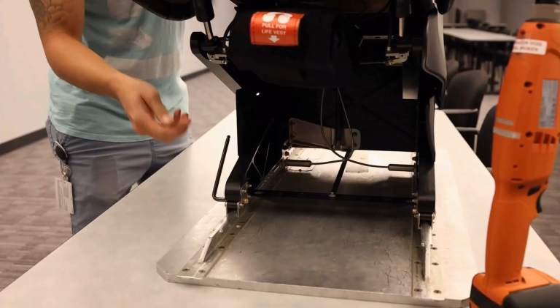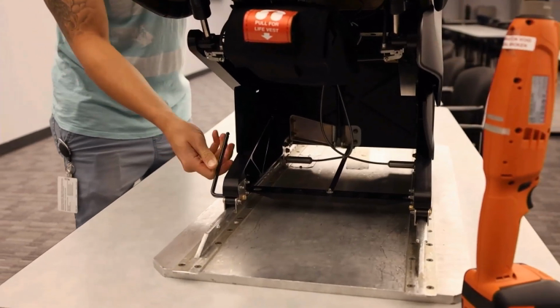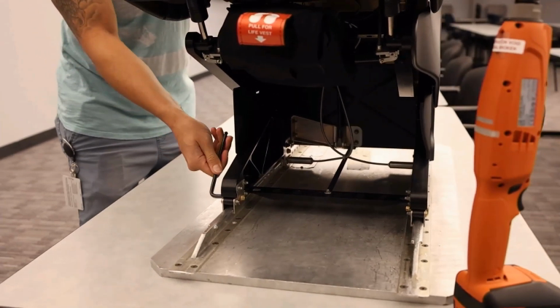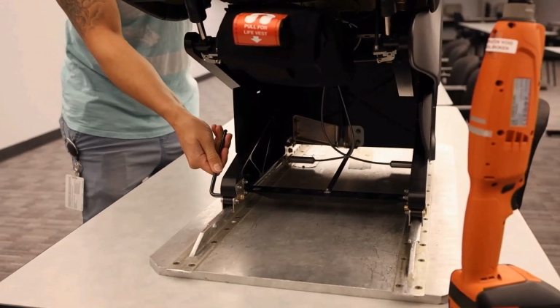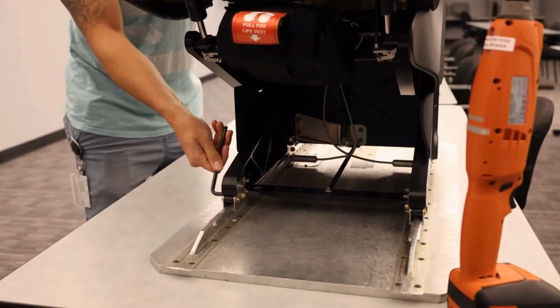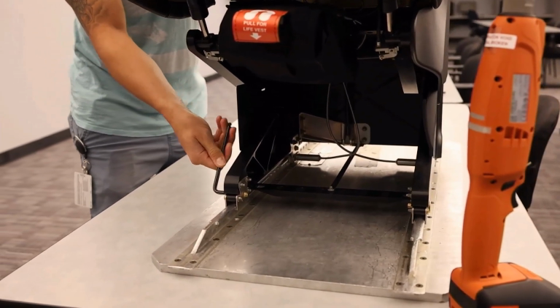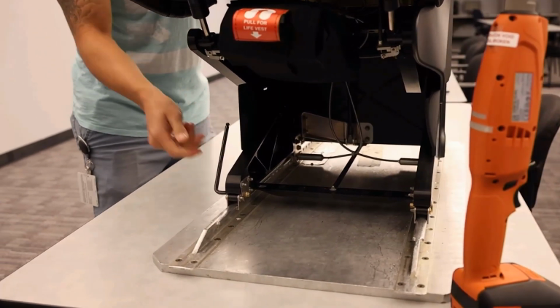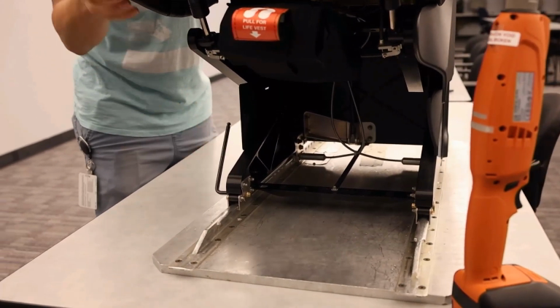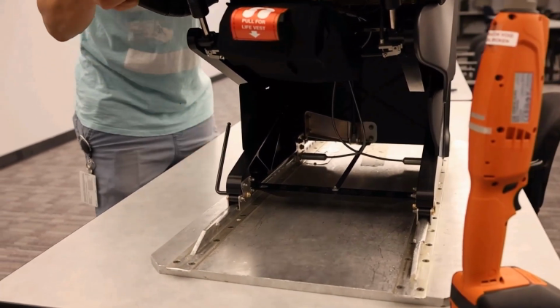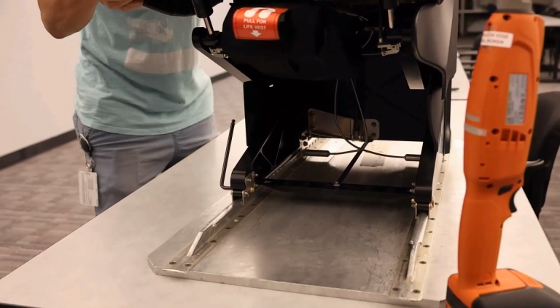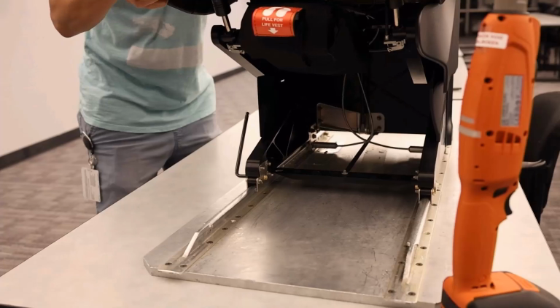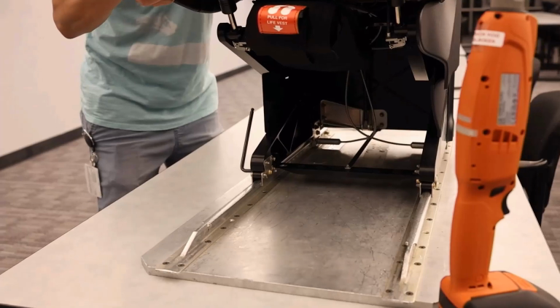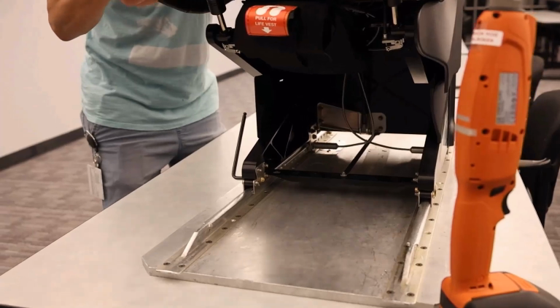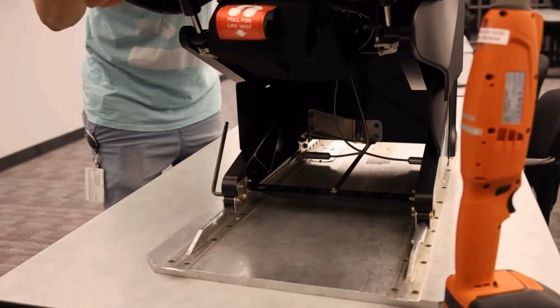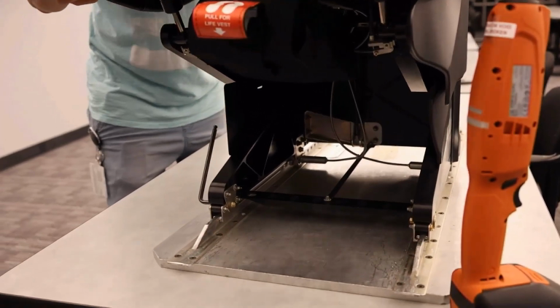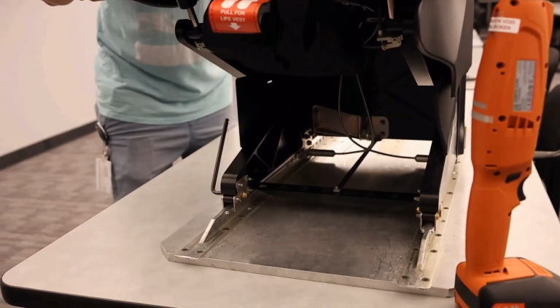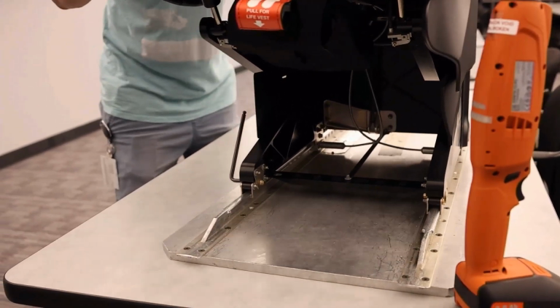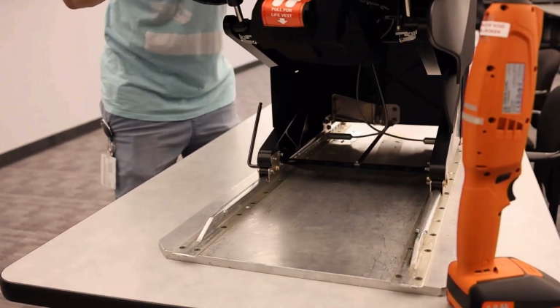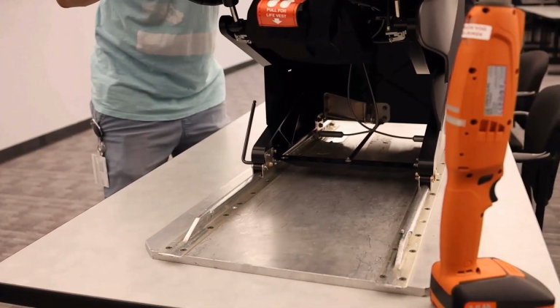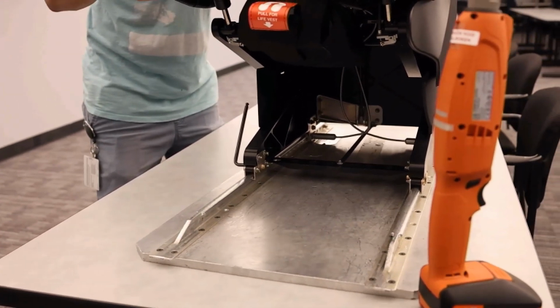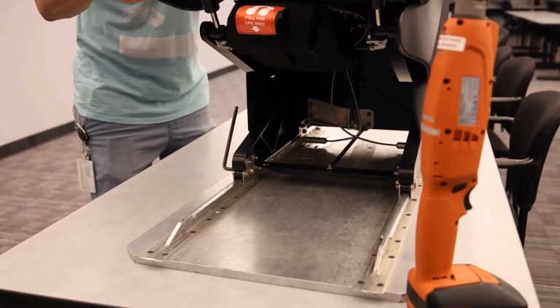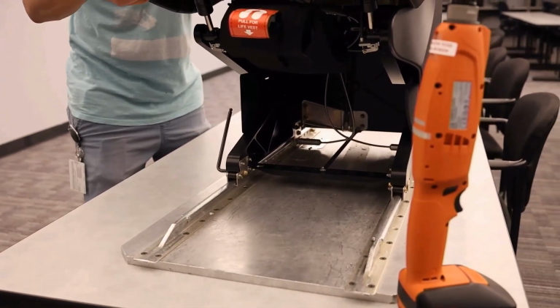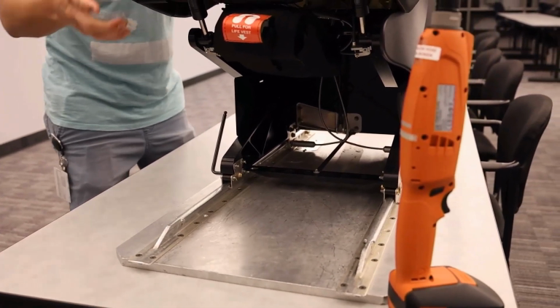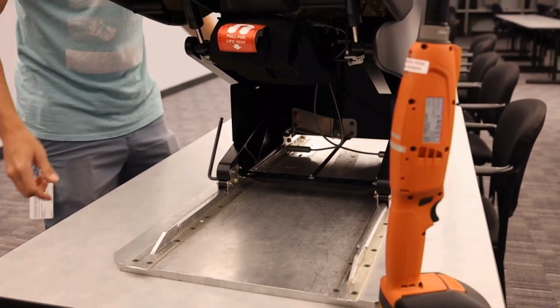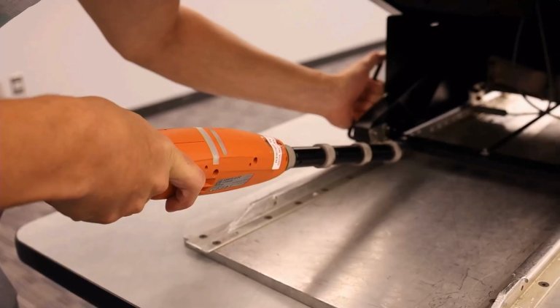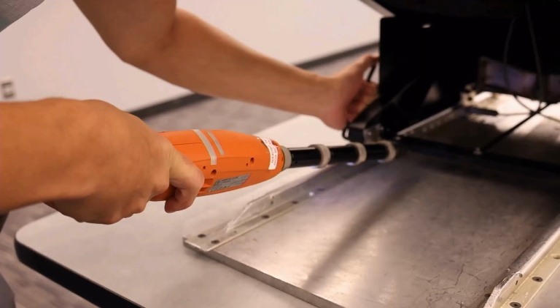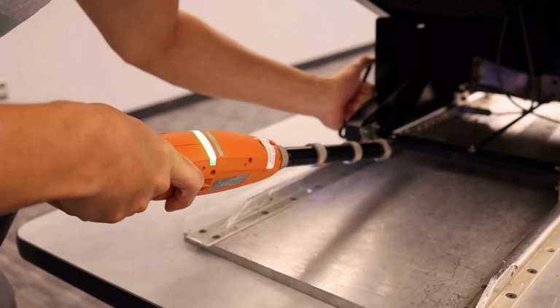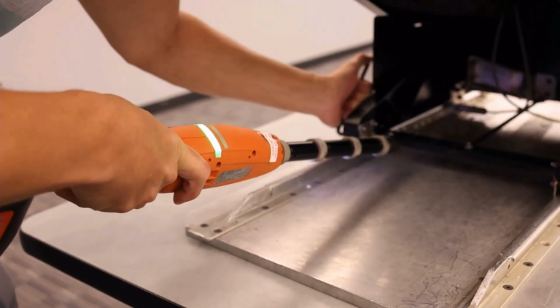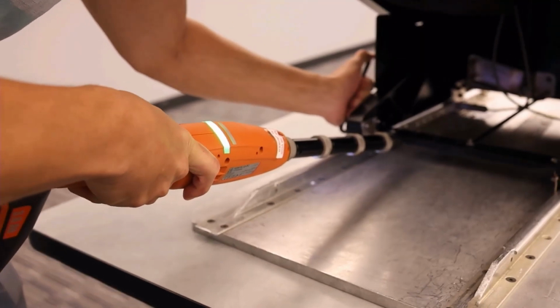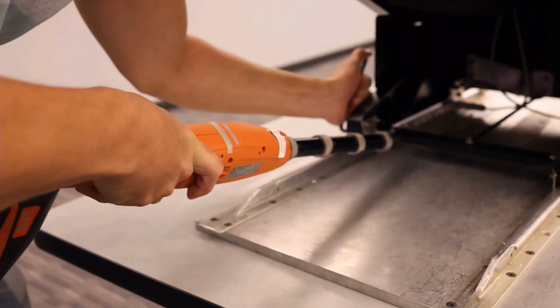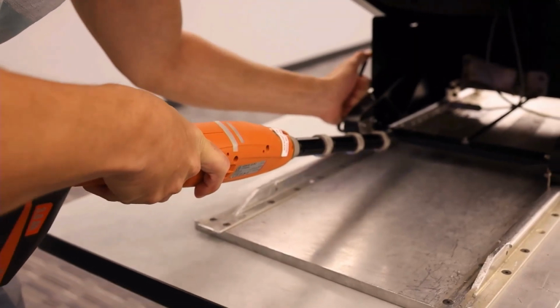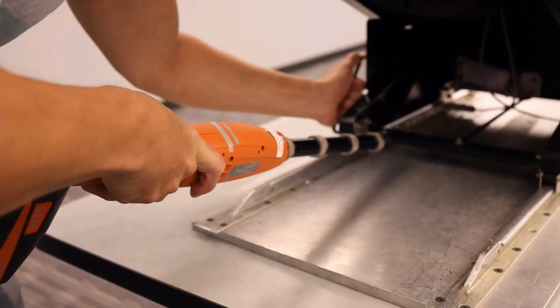After the four rollers are adjusted and all of the lock nuts are torqued to 70 inch-pounds, installation is complete.